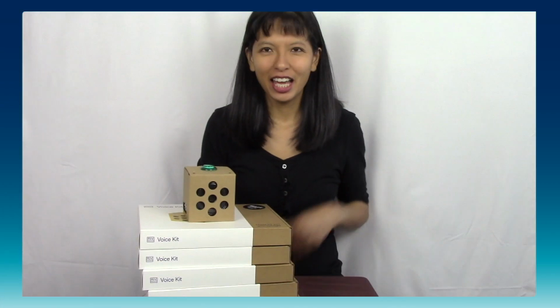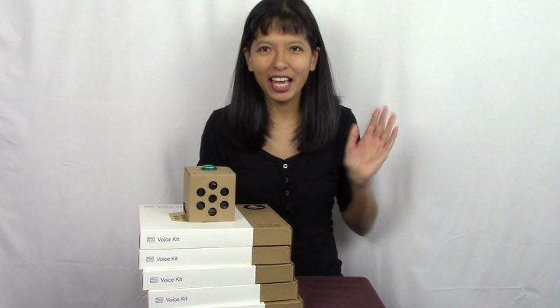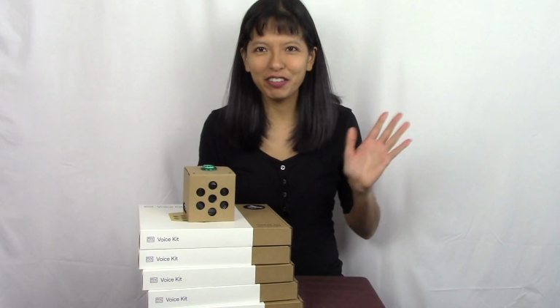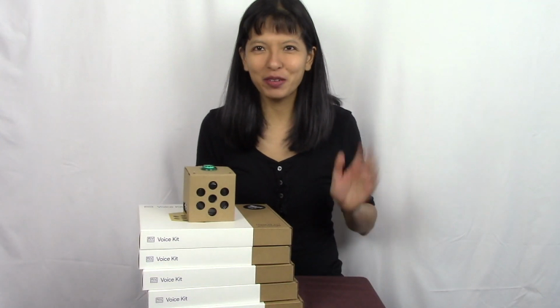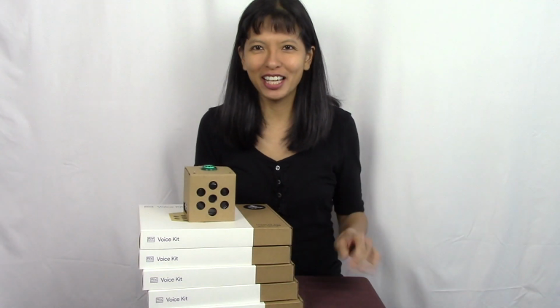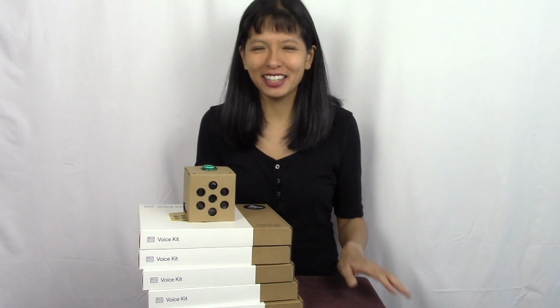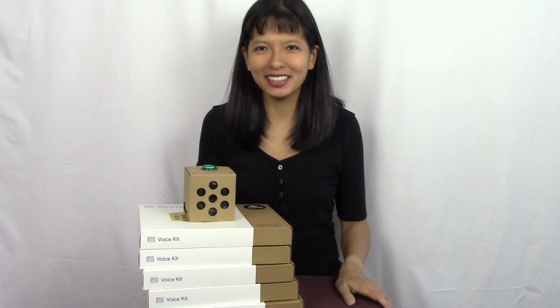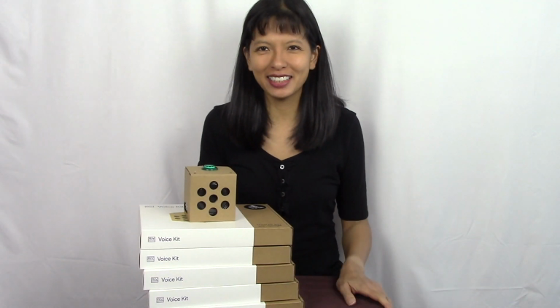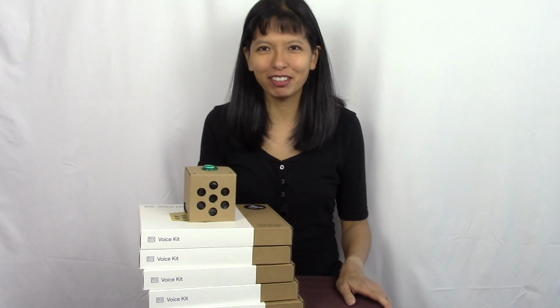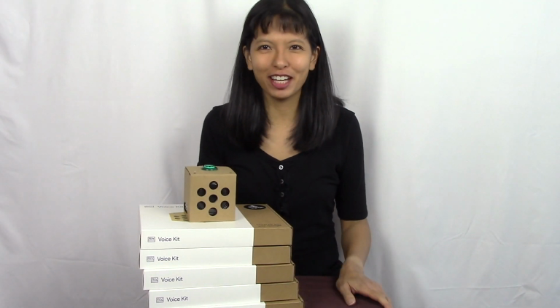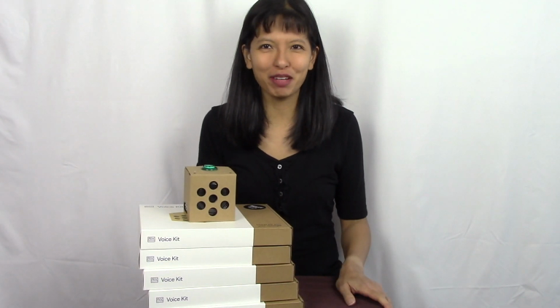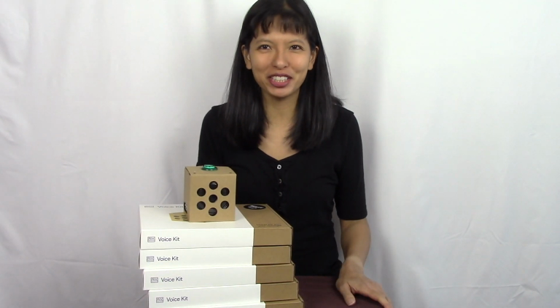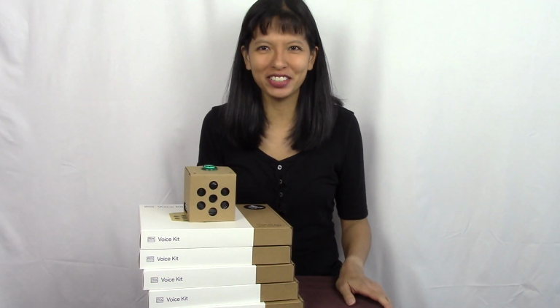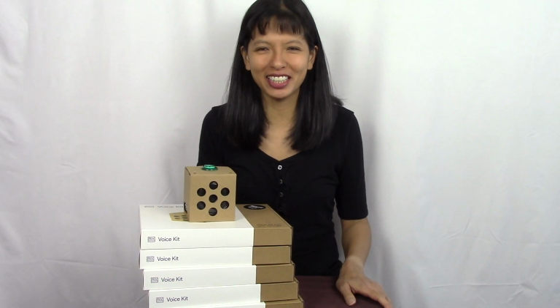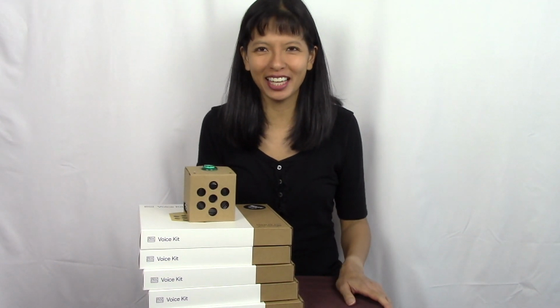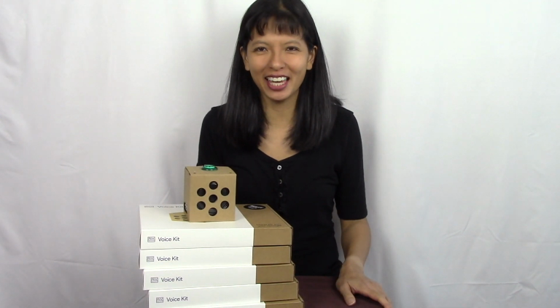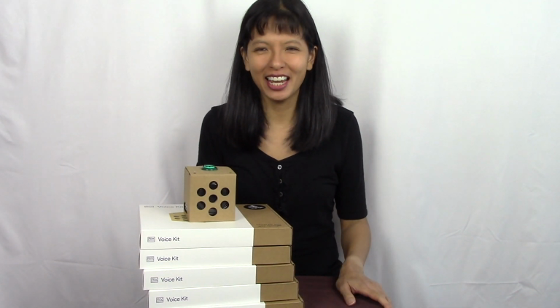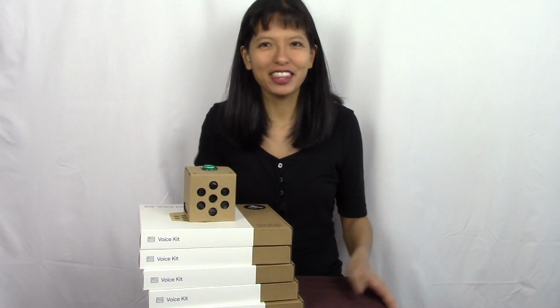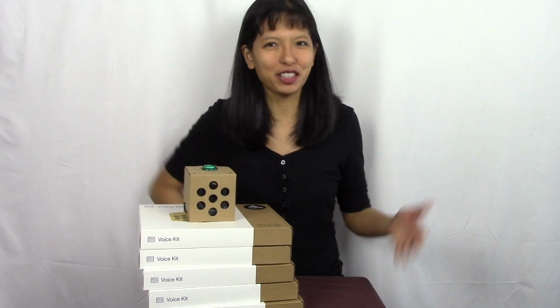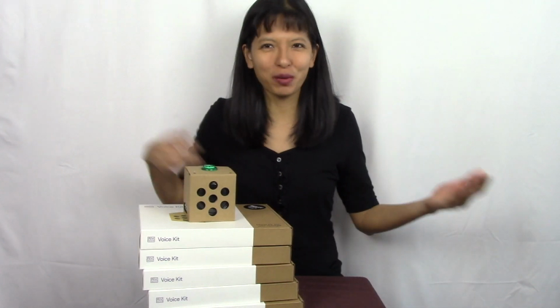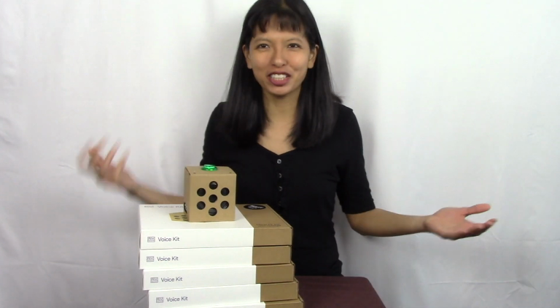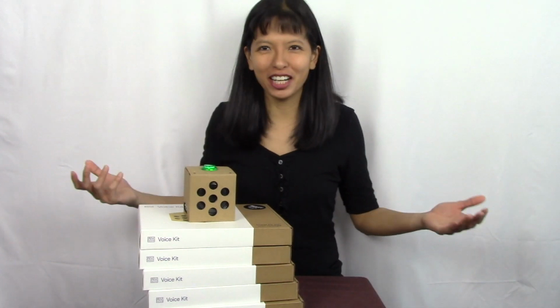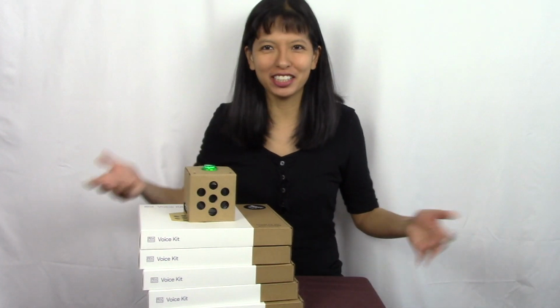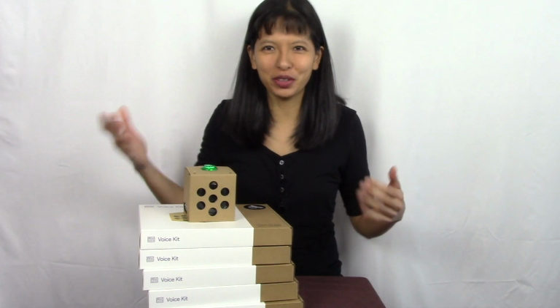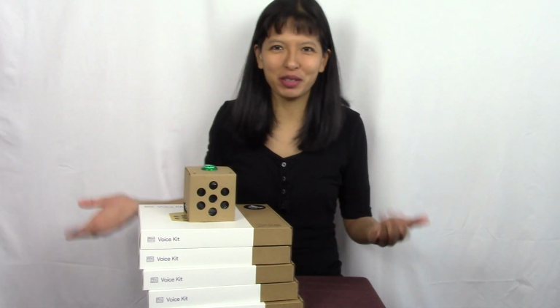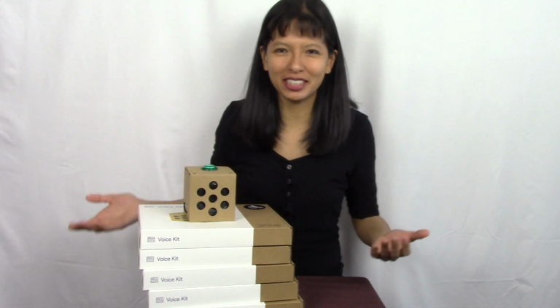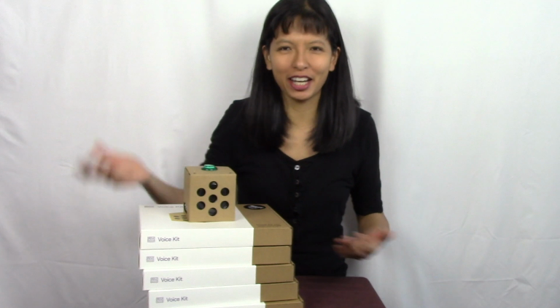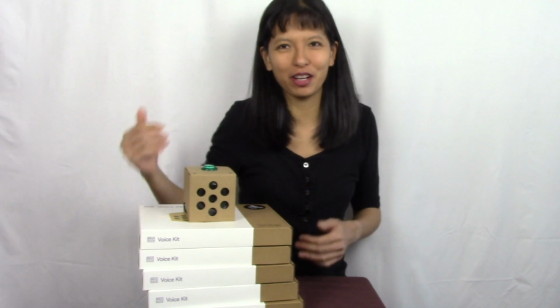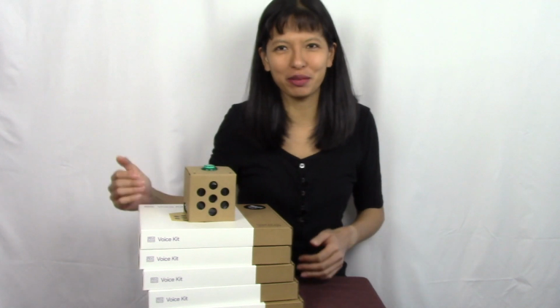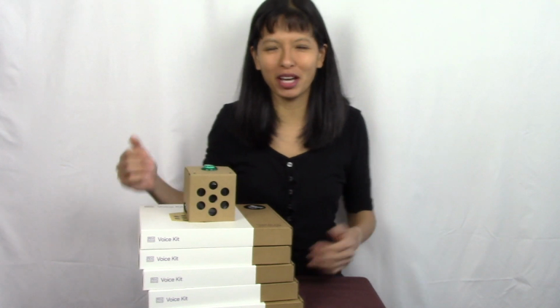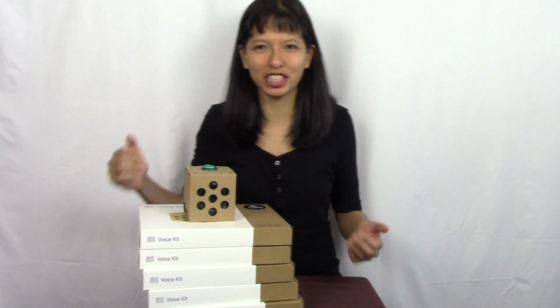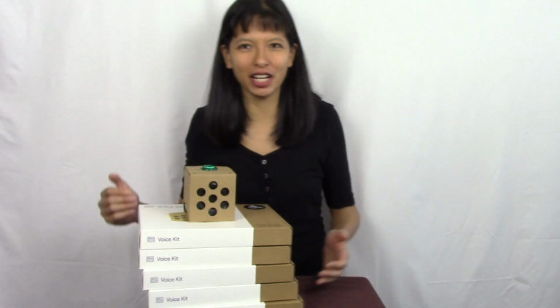Hey everyone, this is Caroline coming to you again. Thanks for watching and joining me today on my channel.